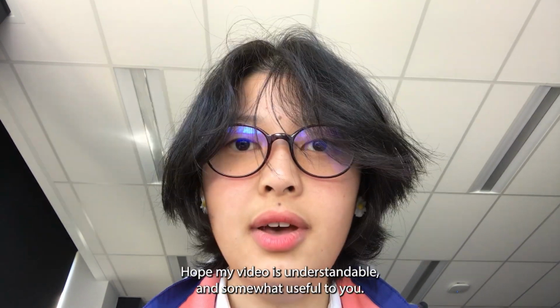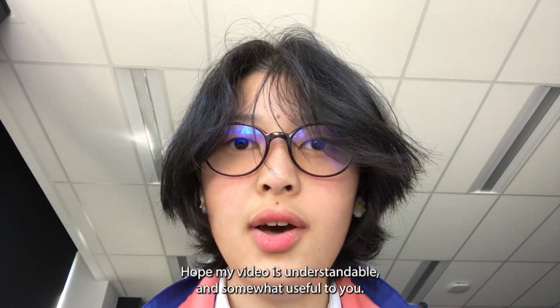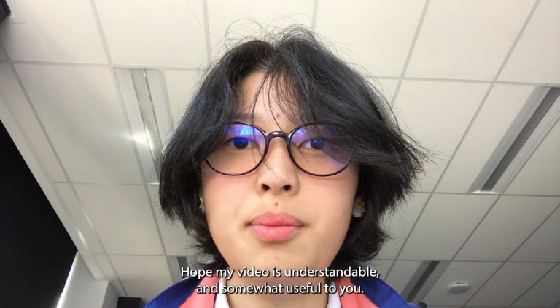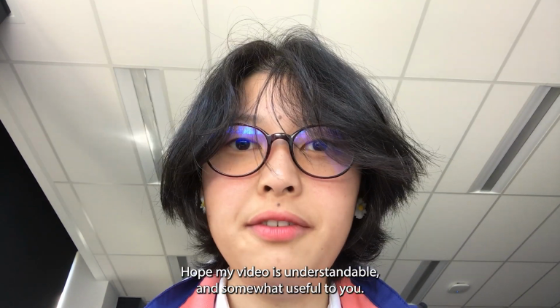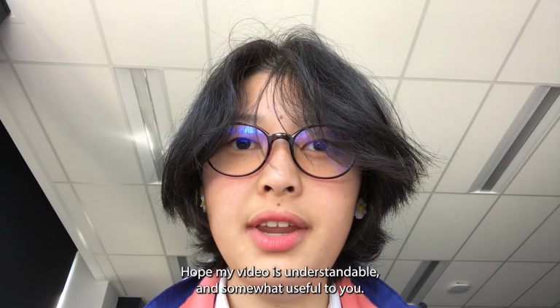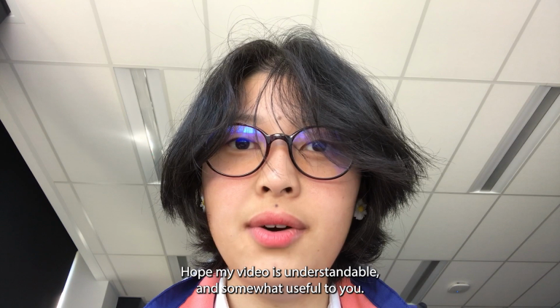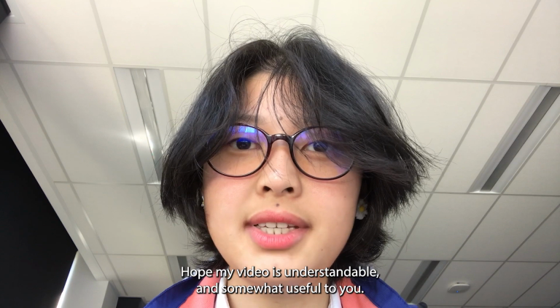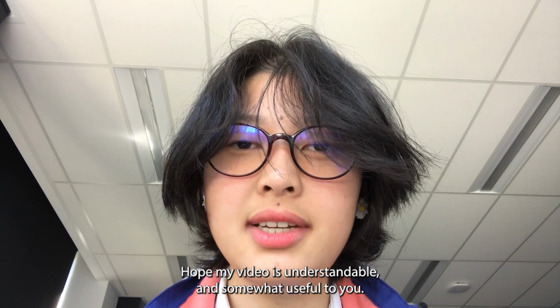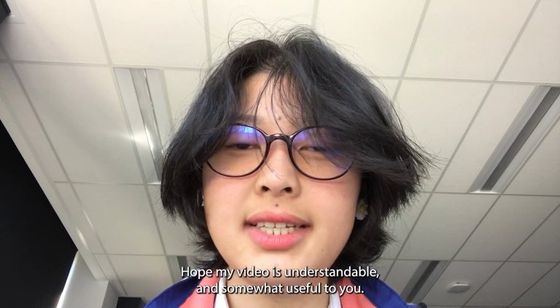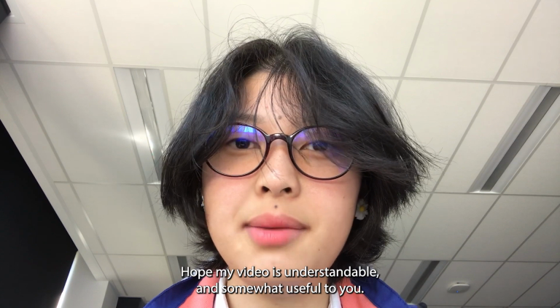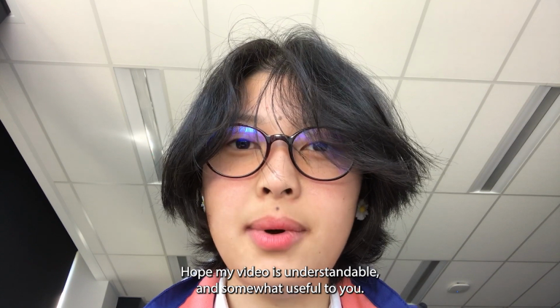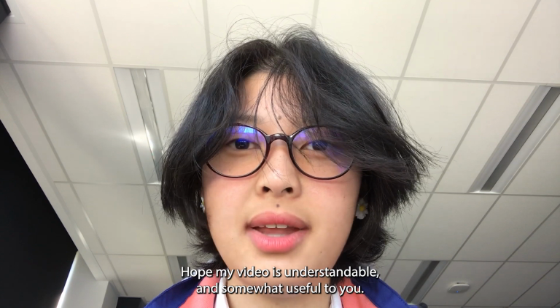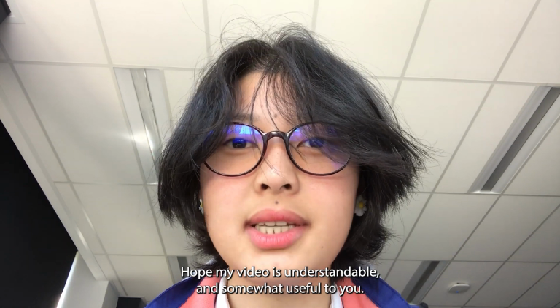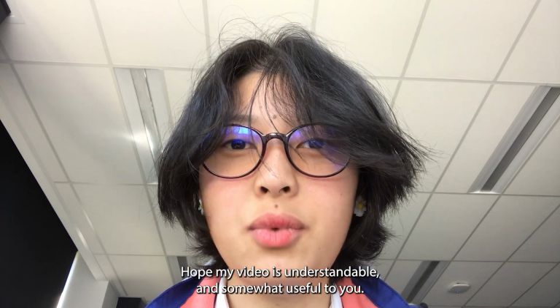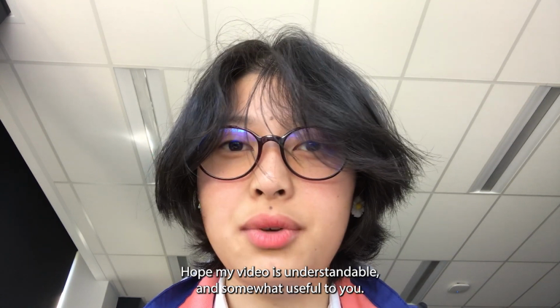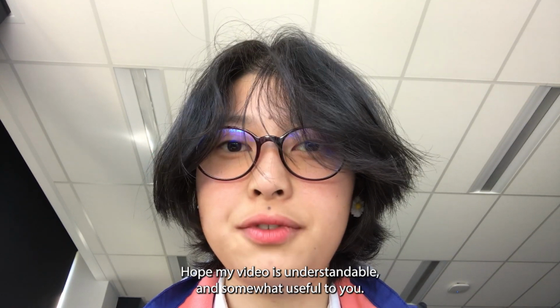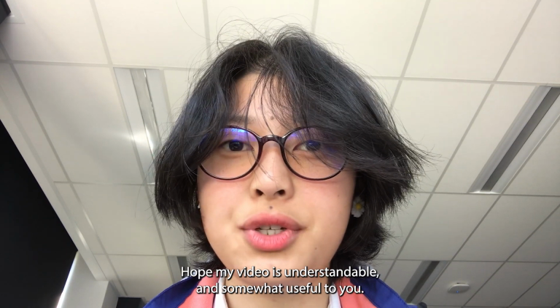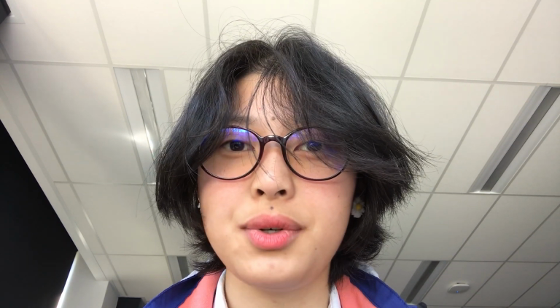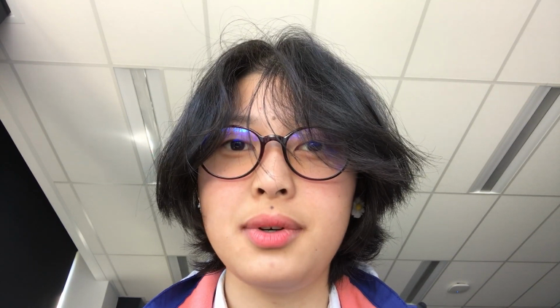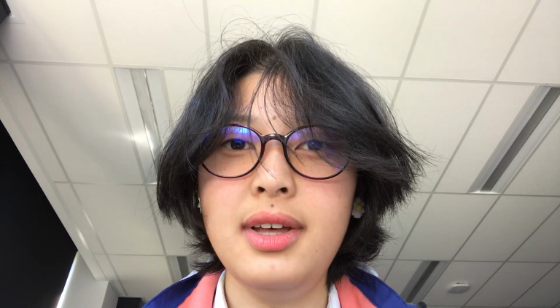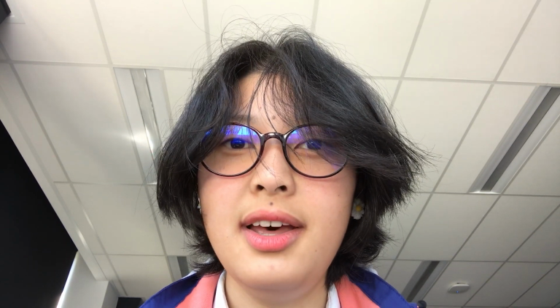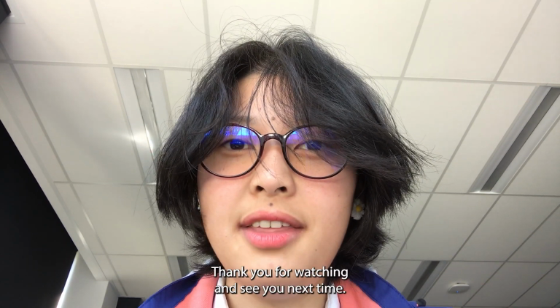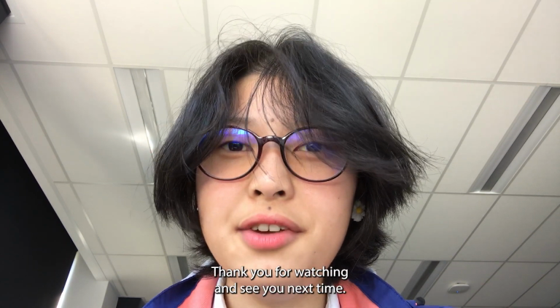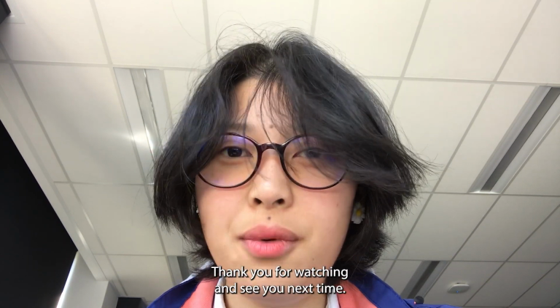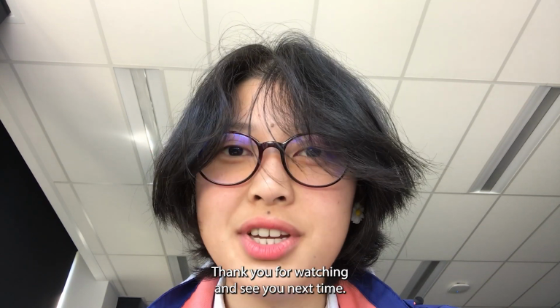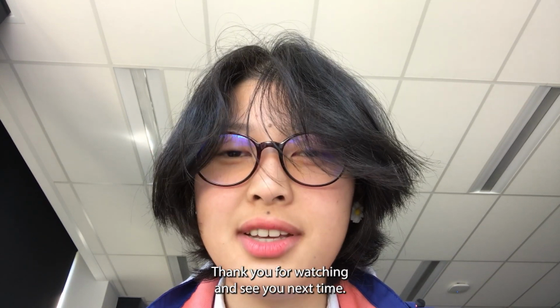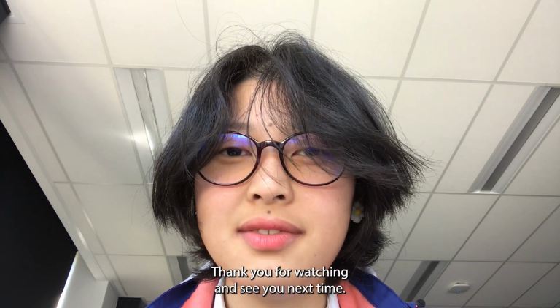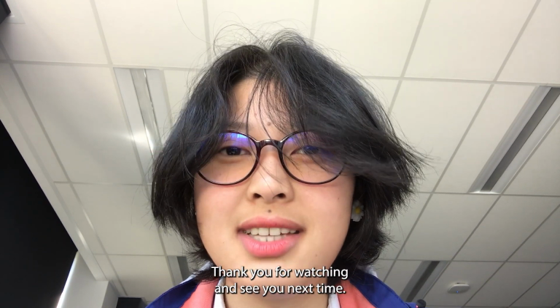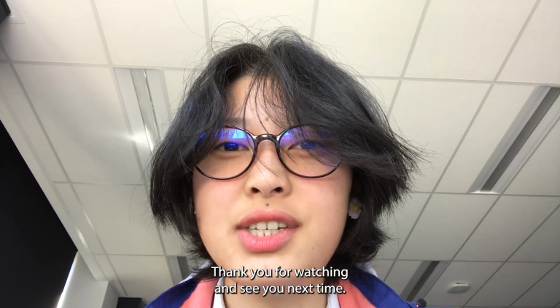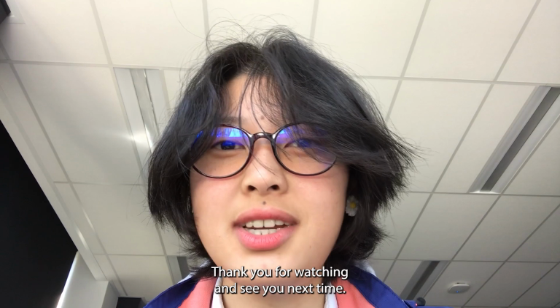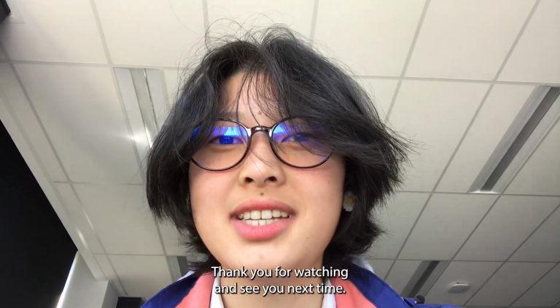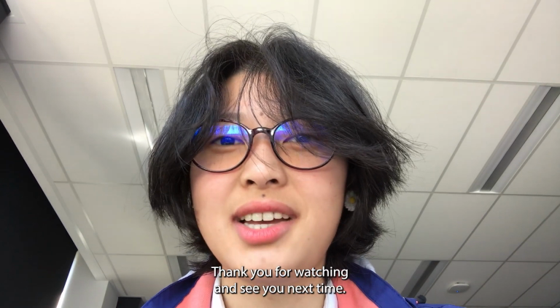Hope this video is understandable and somewhat useful to you. Thank you for watching, and see you next time.